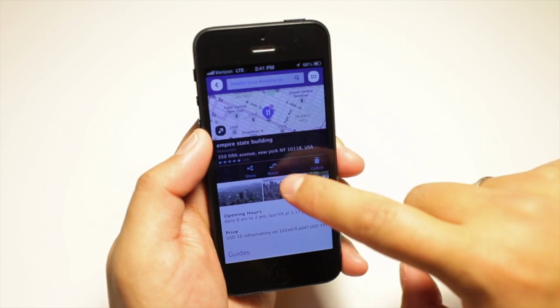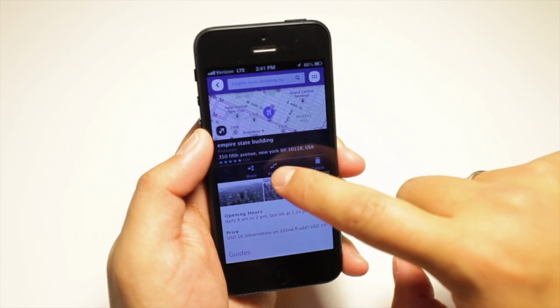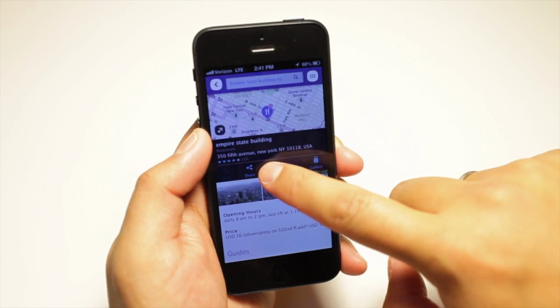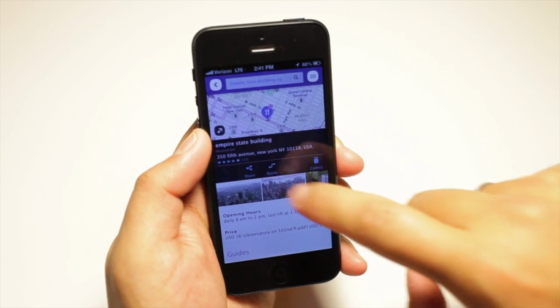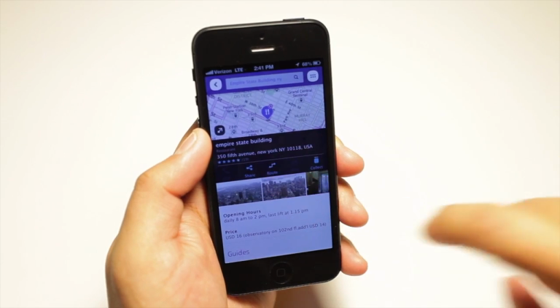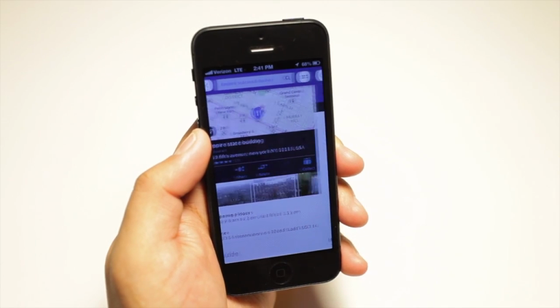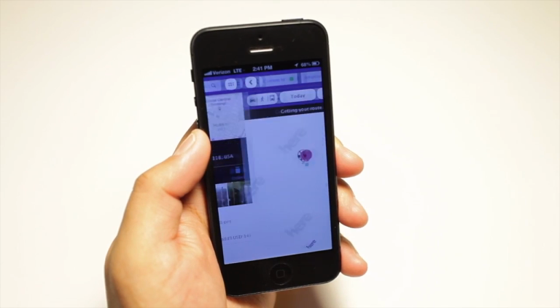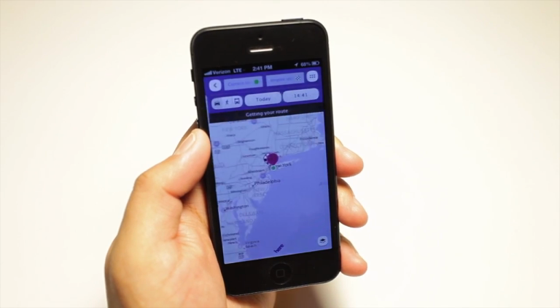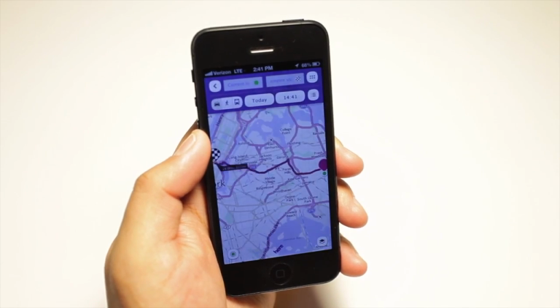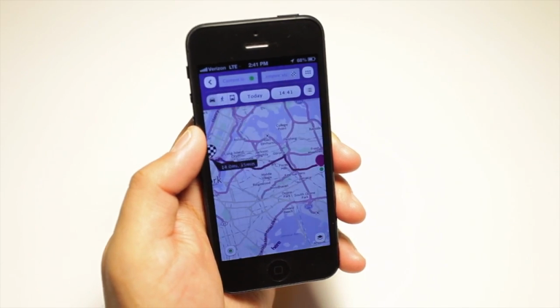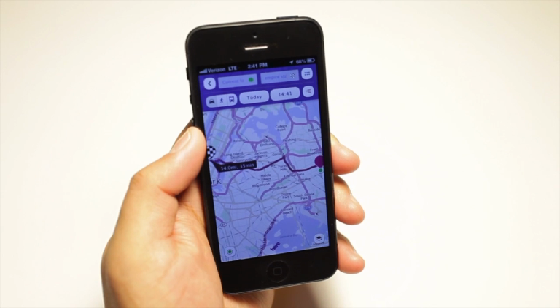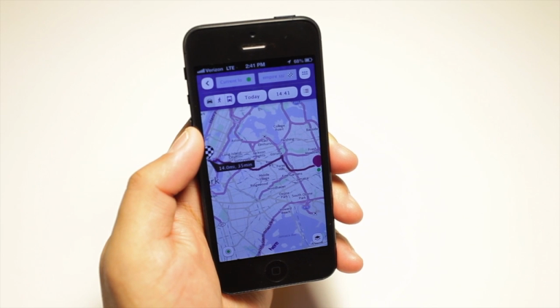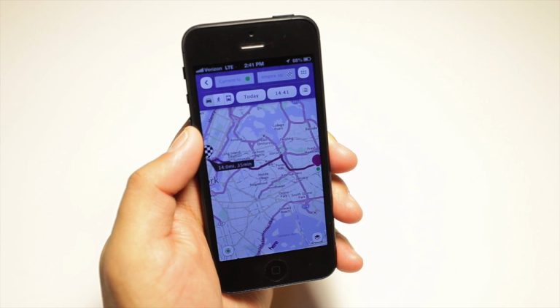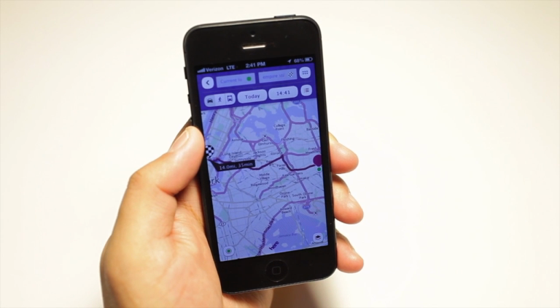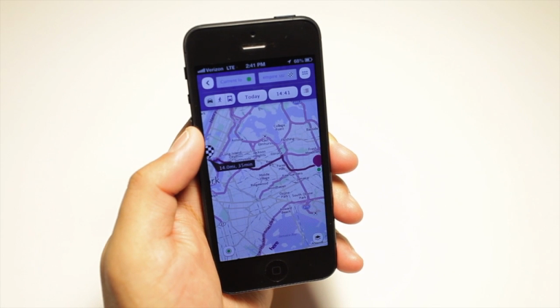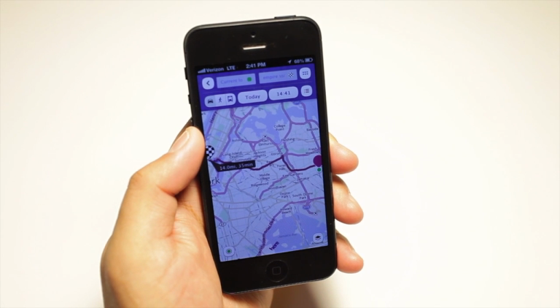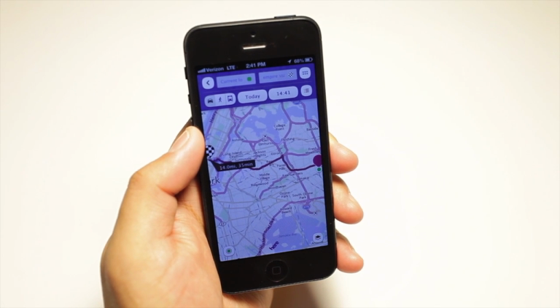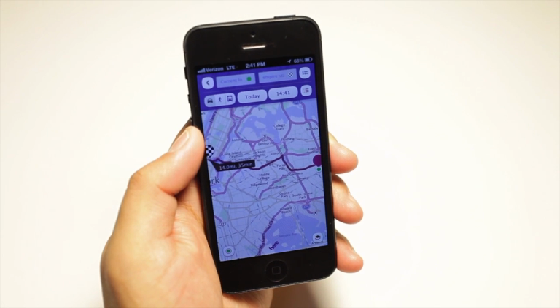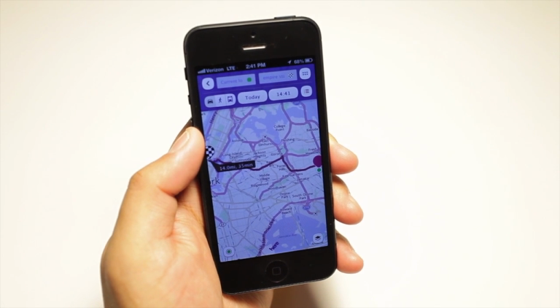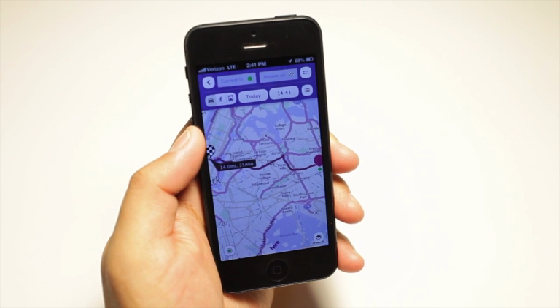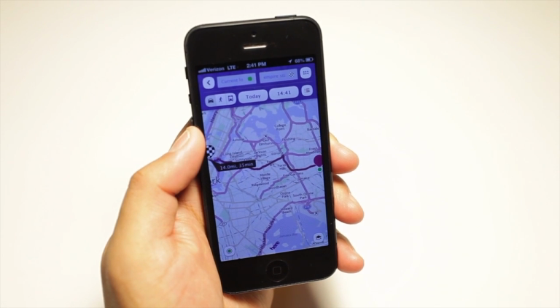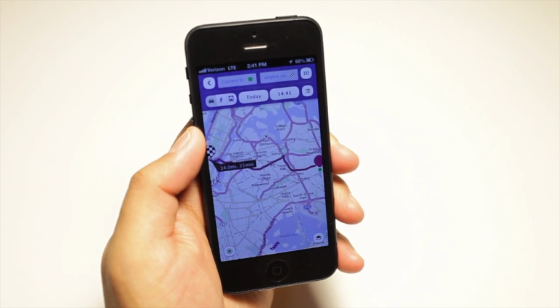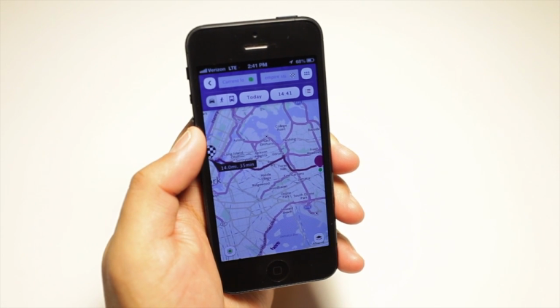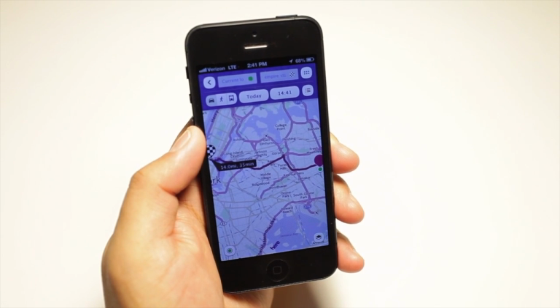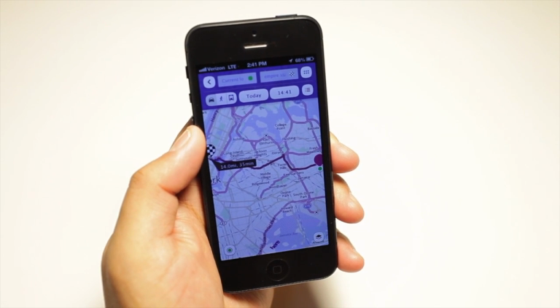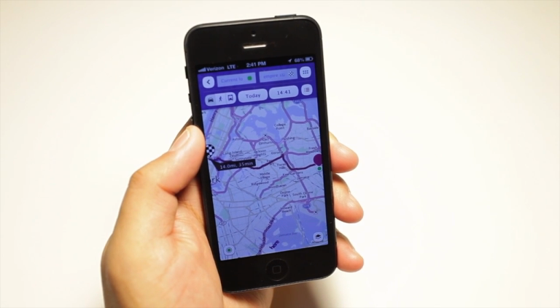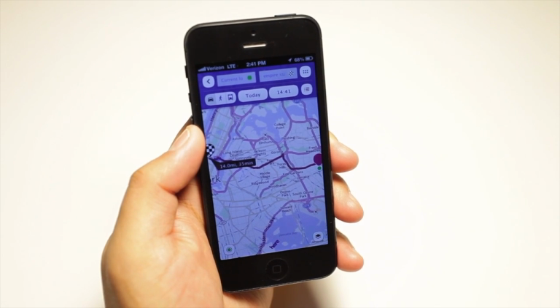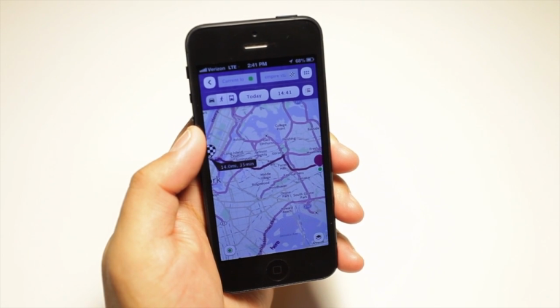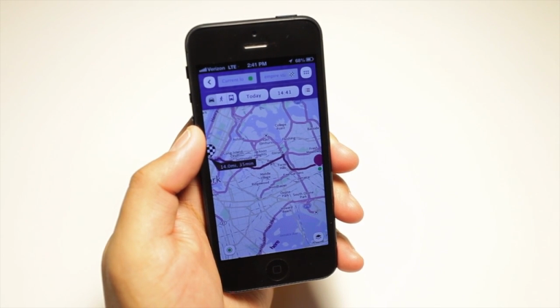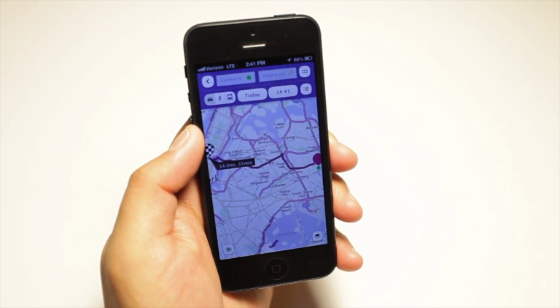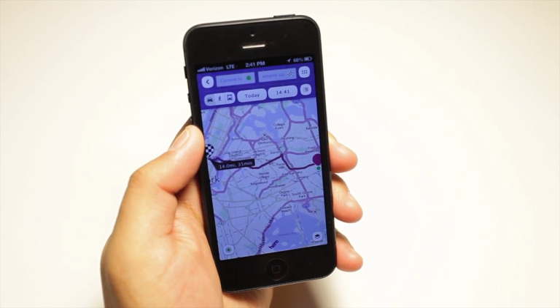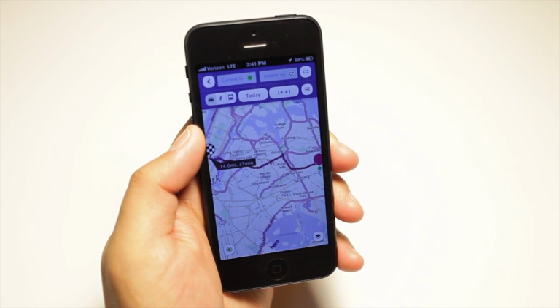Clicking on route gives you directions using three options: drive, walk, and public transportation.